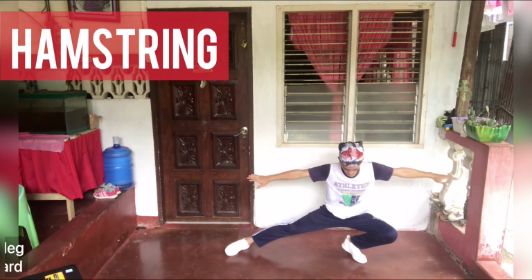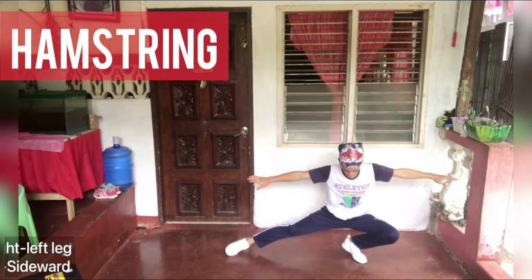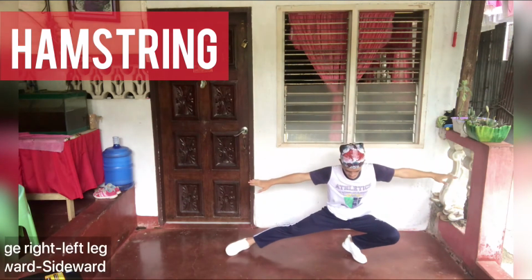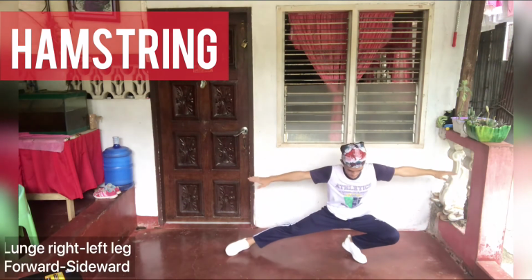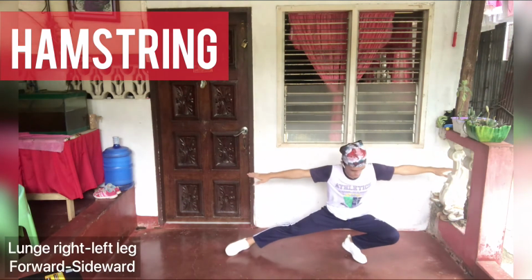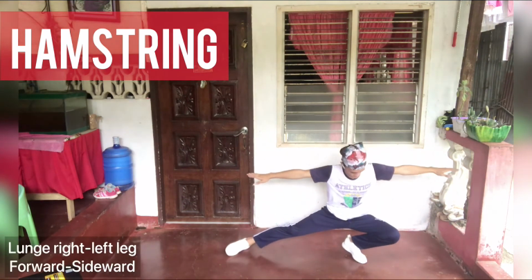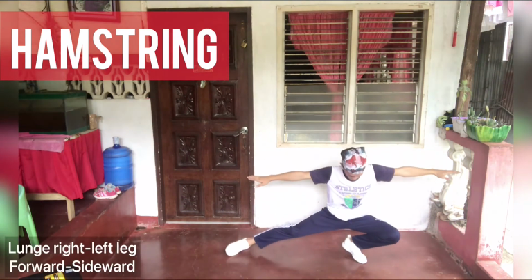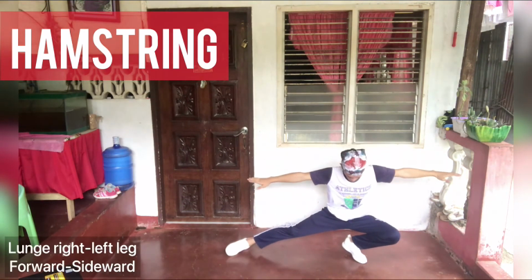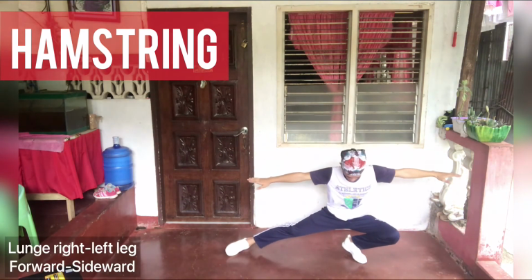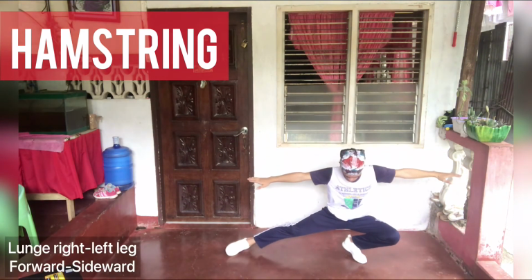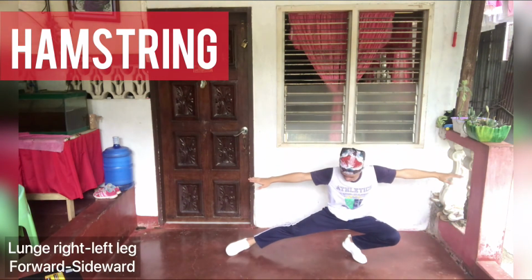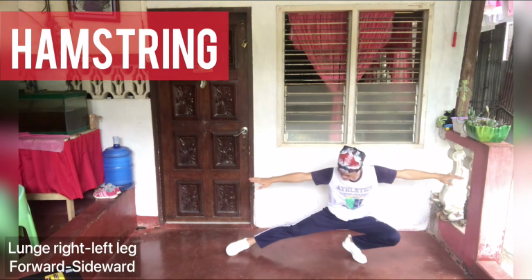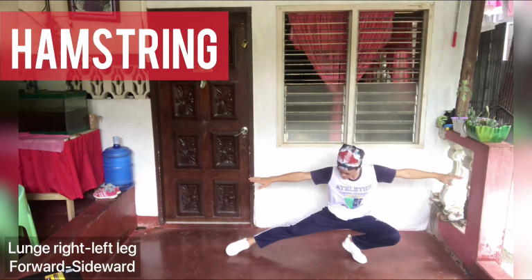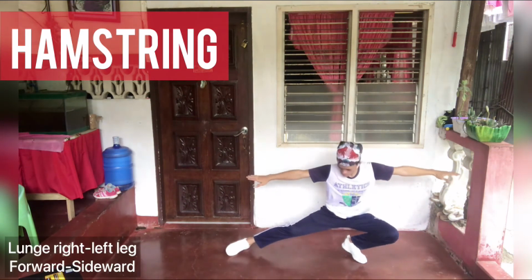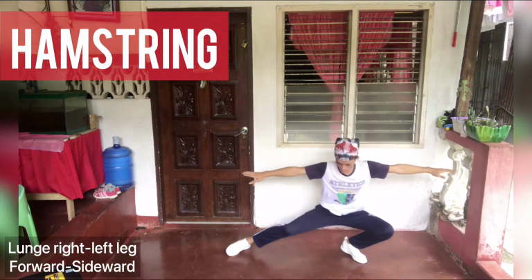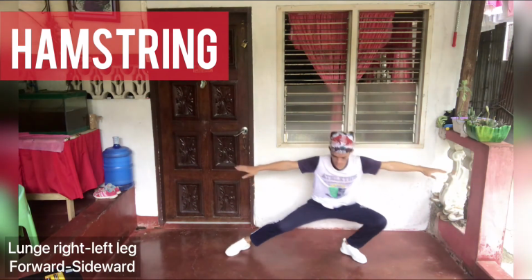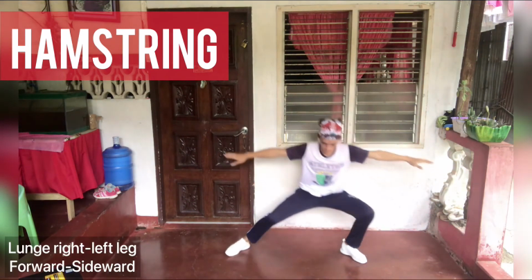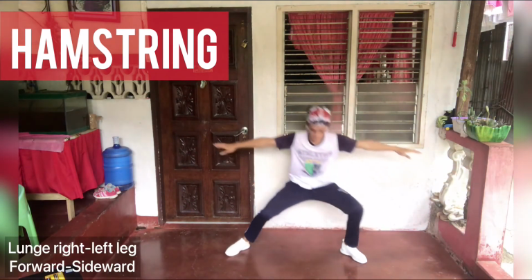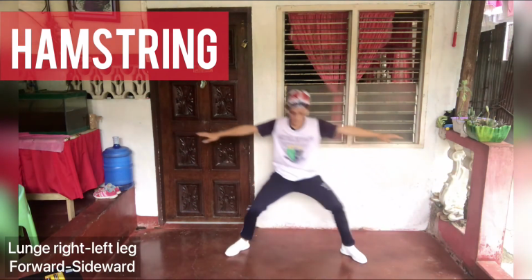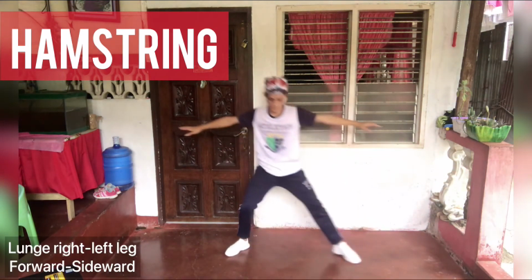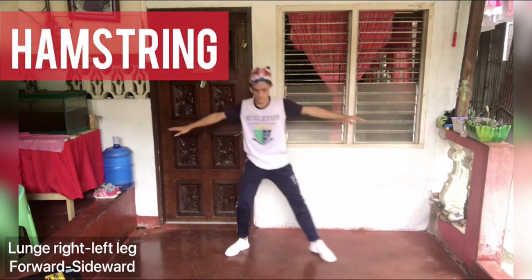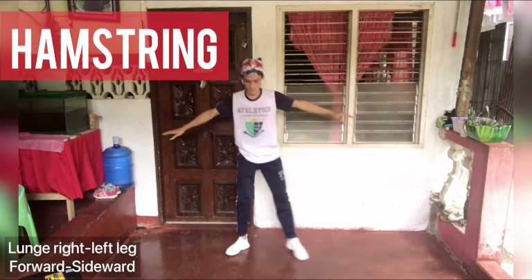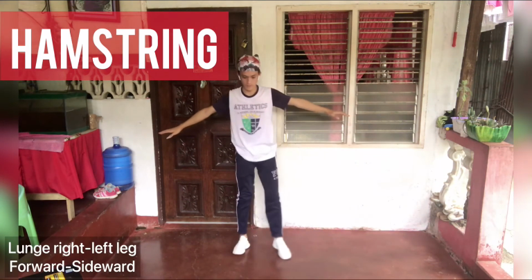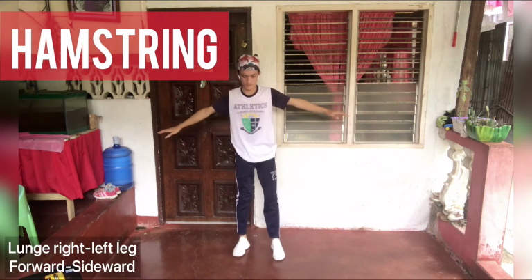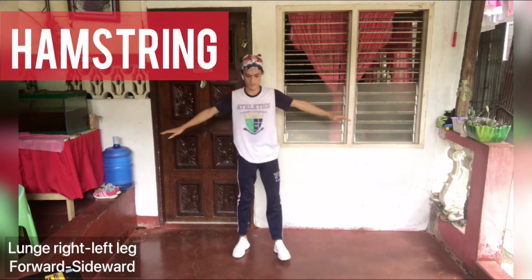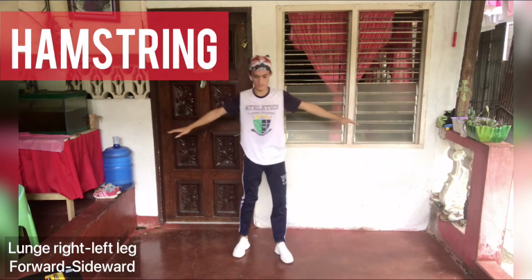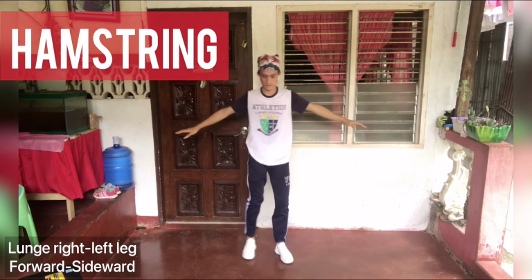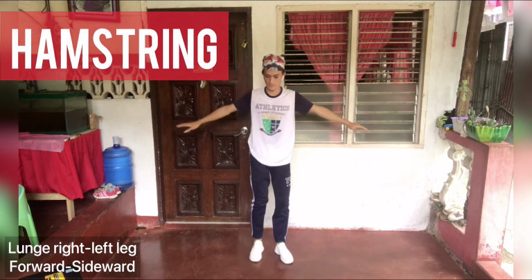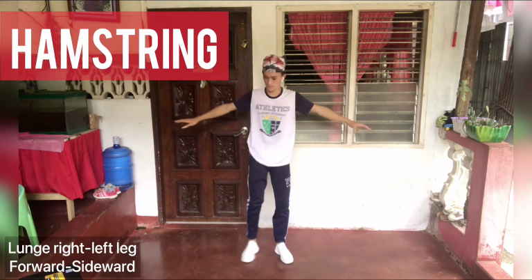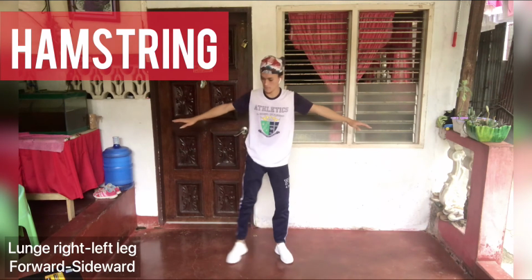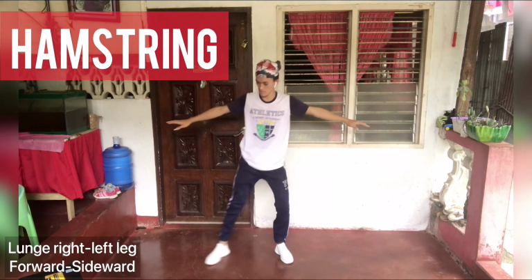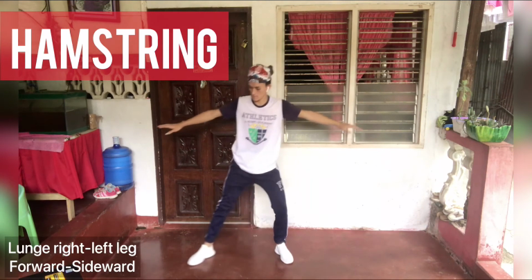Hamstring — lunge right to left, leg forward to the side.